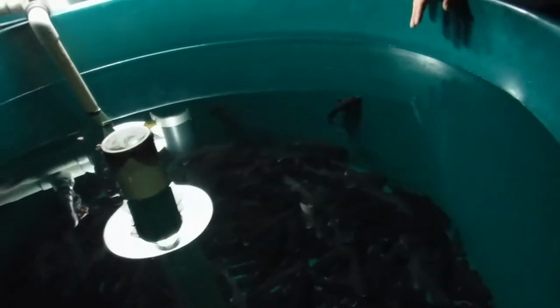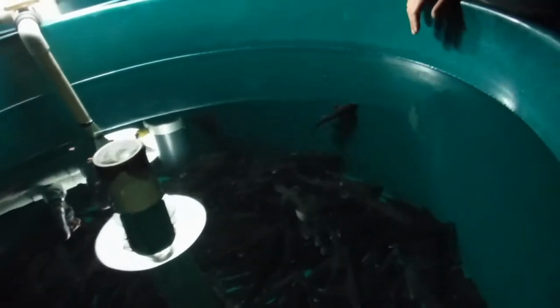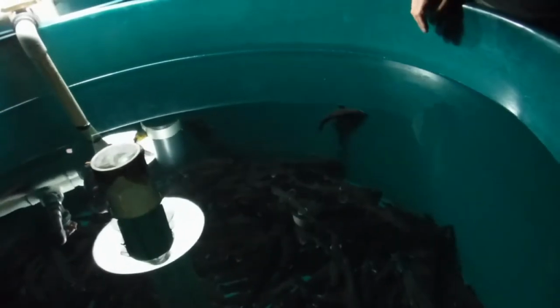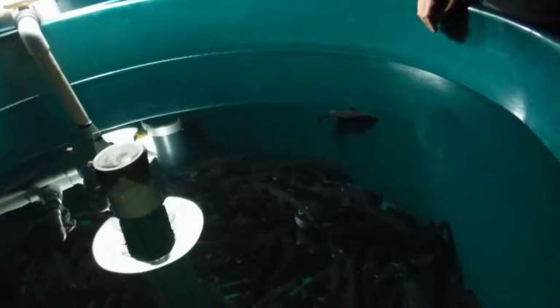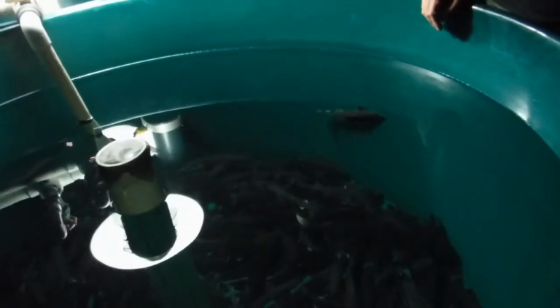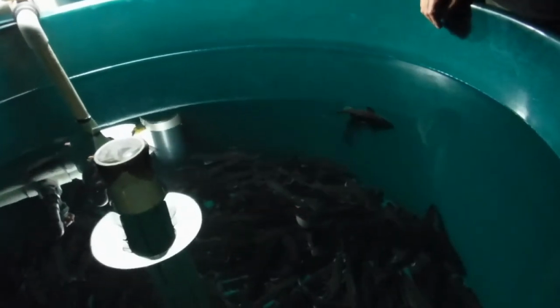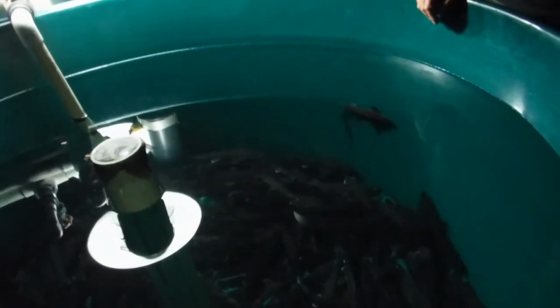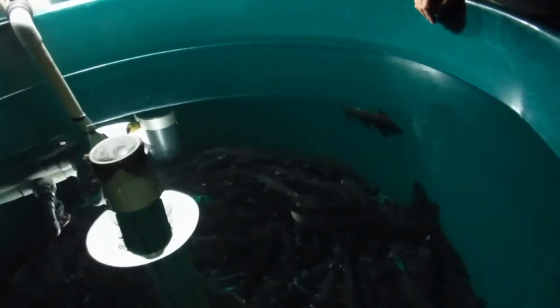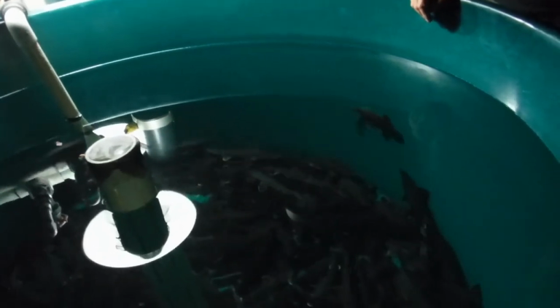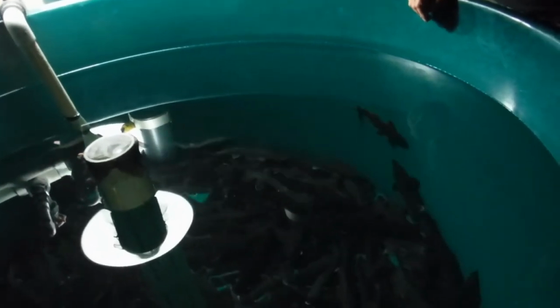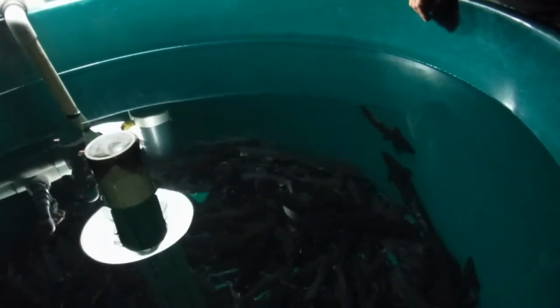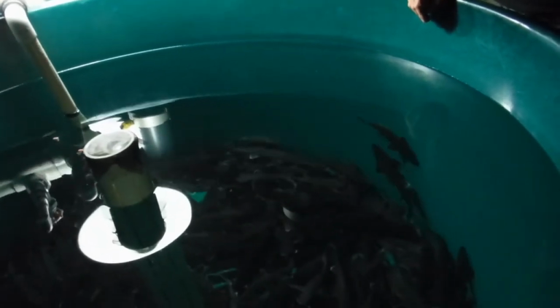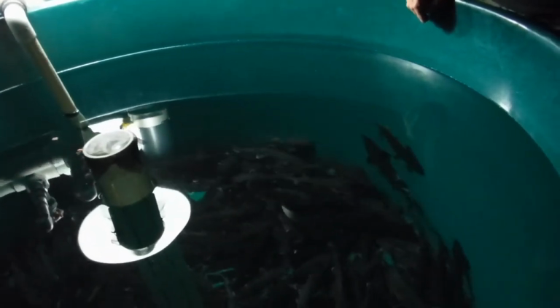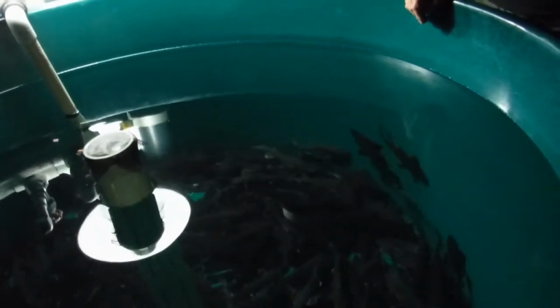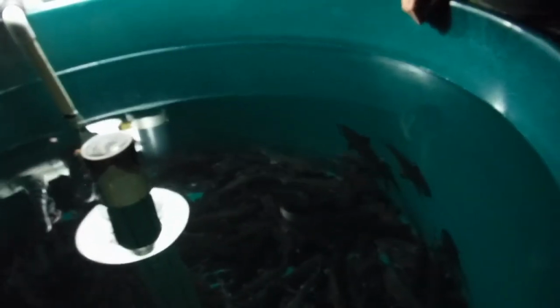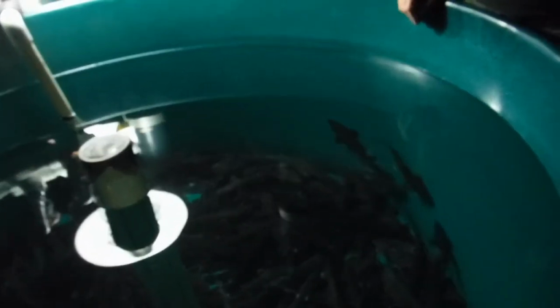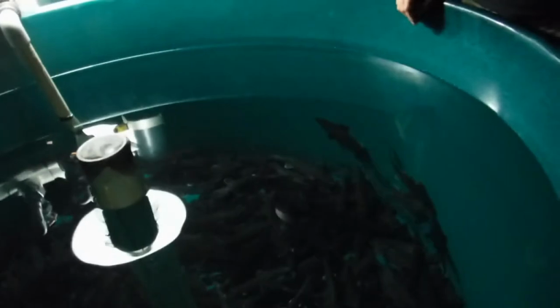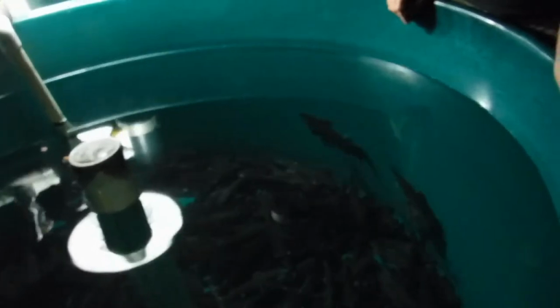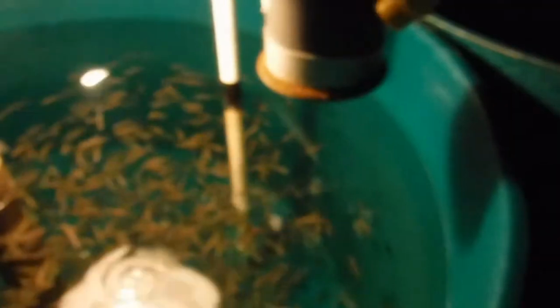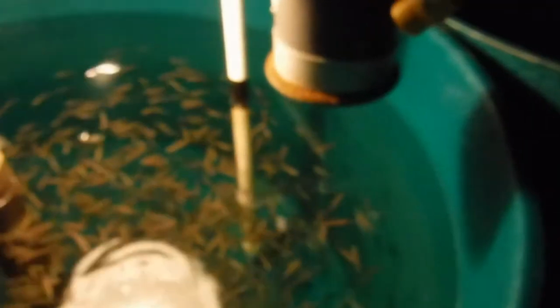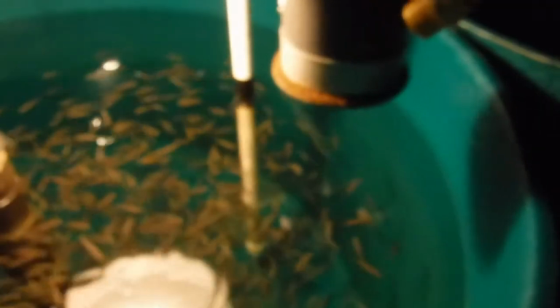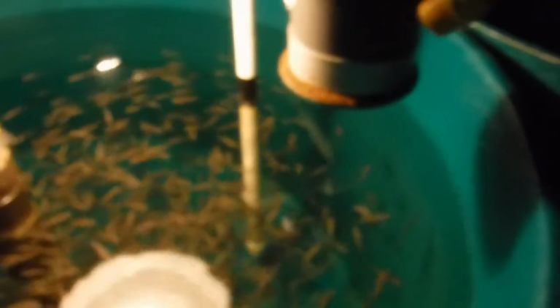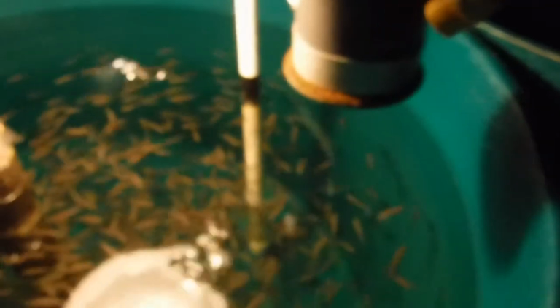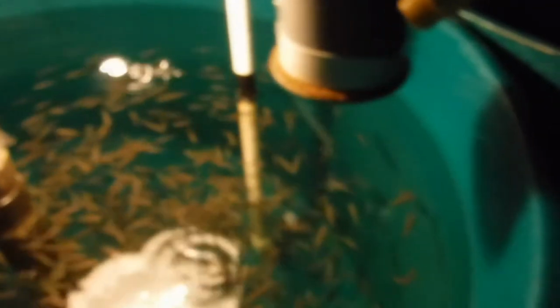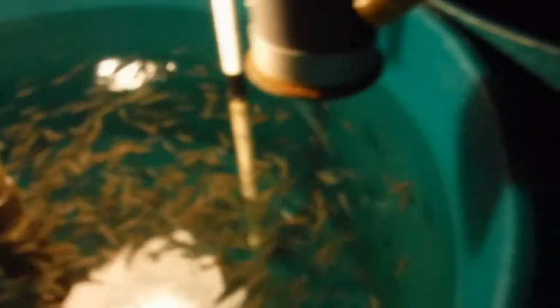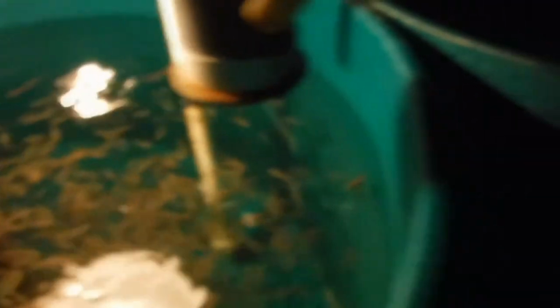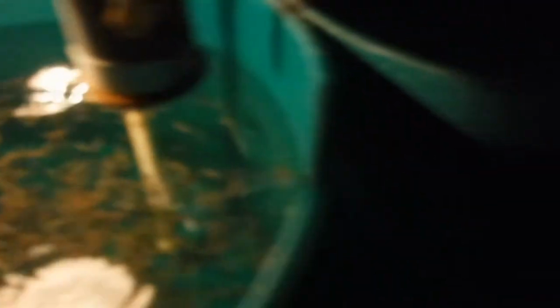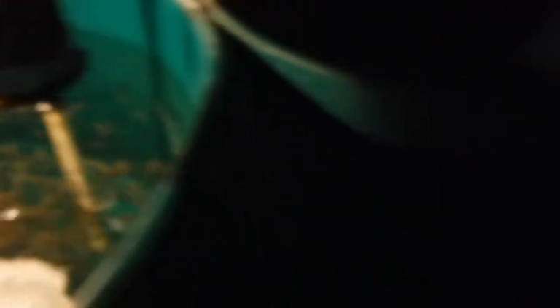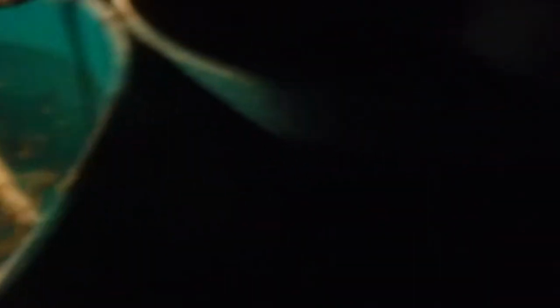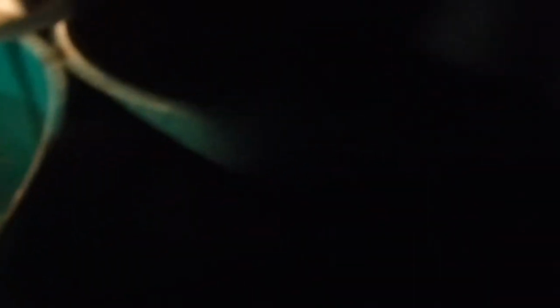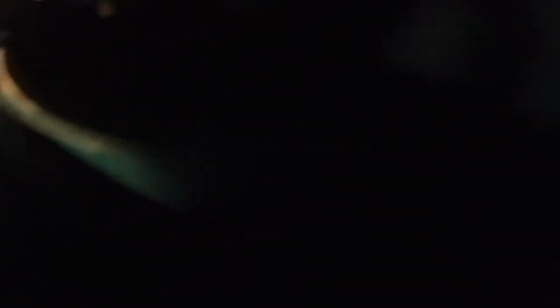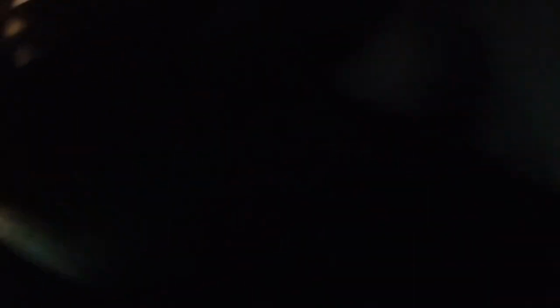You can see this water is very clear. They're using a system that brings fresh water in from a well — it's actually brackish.